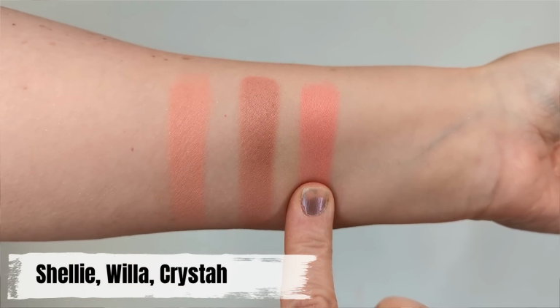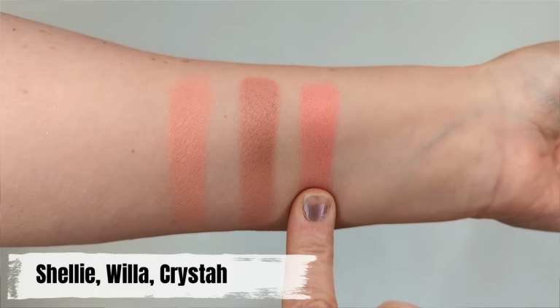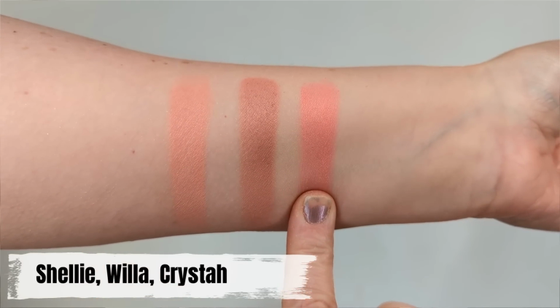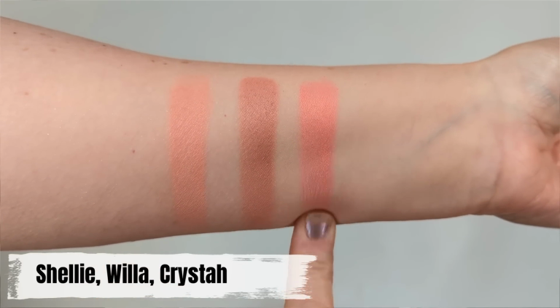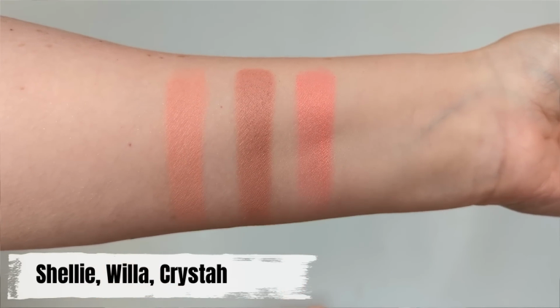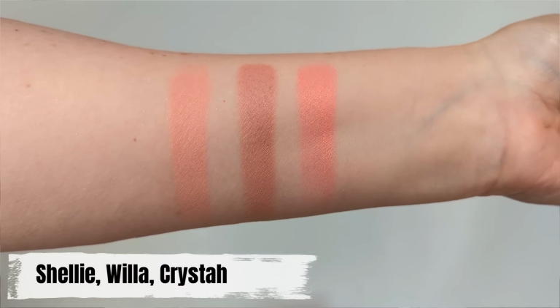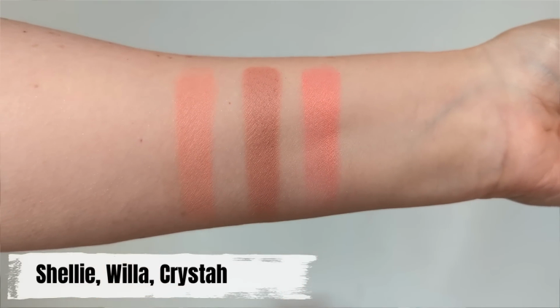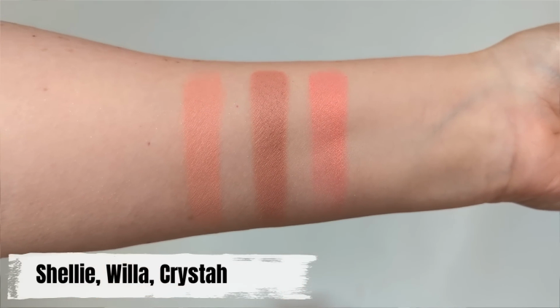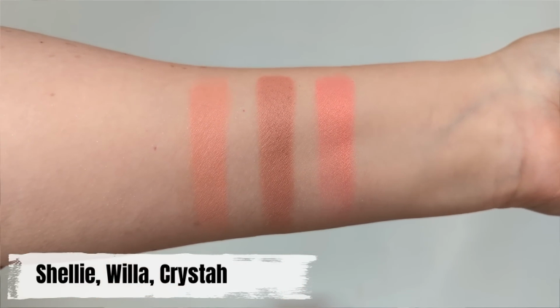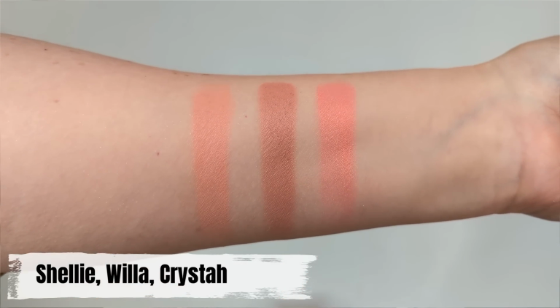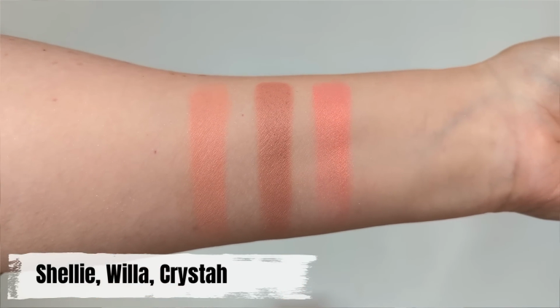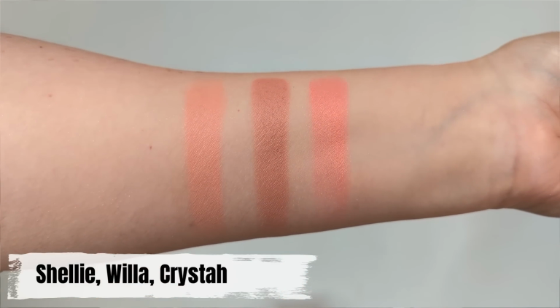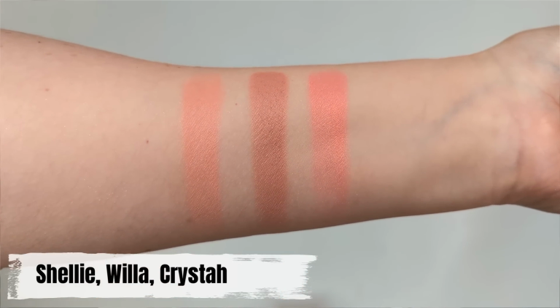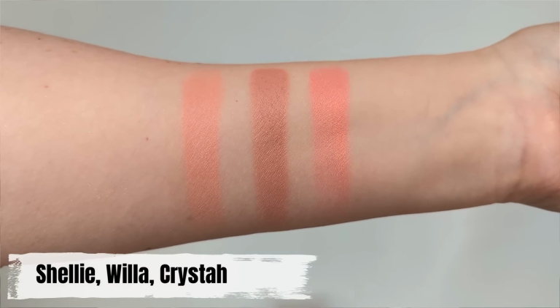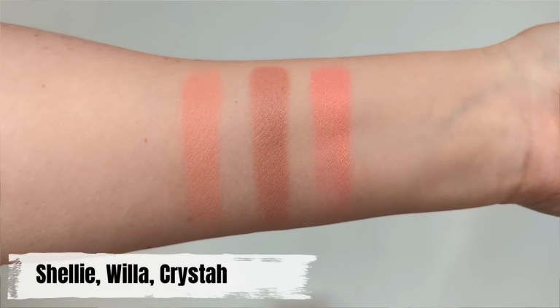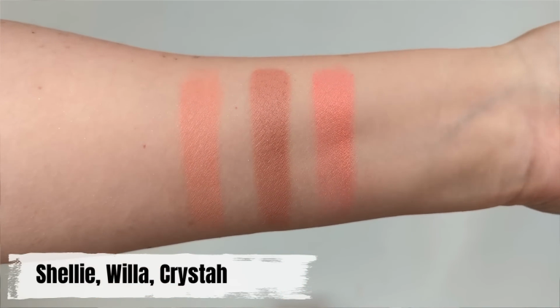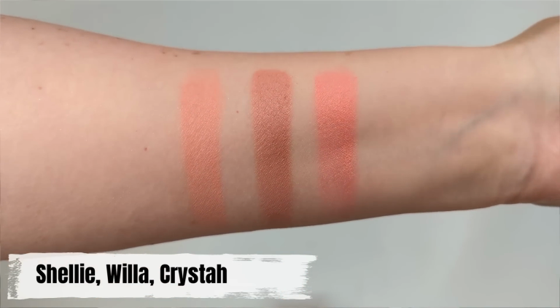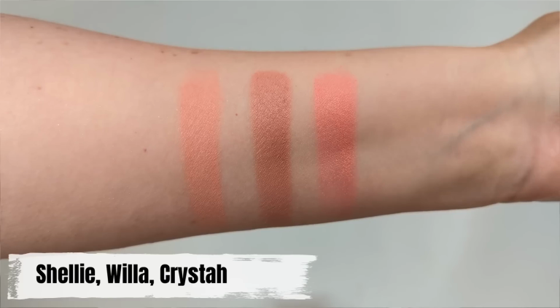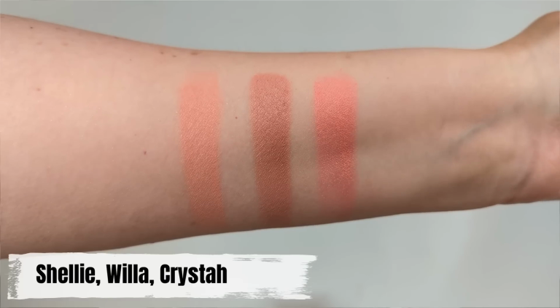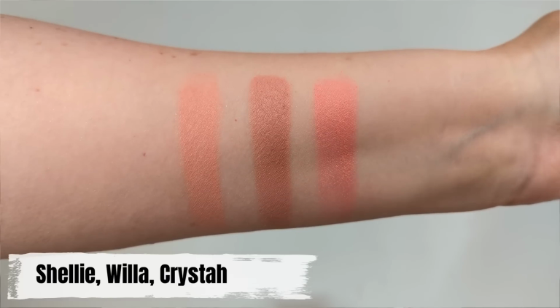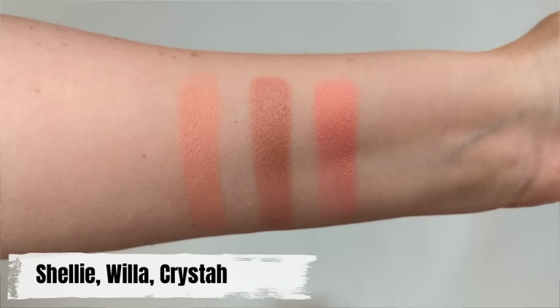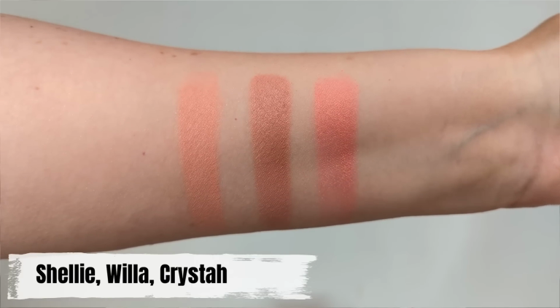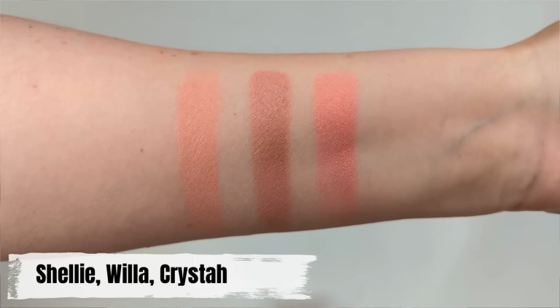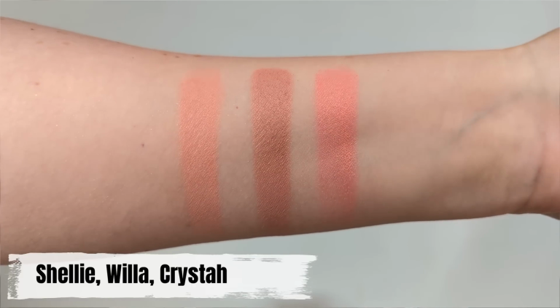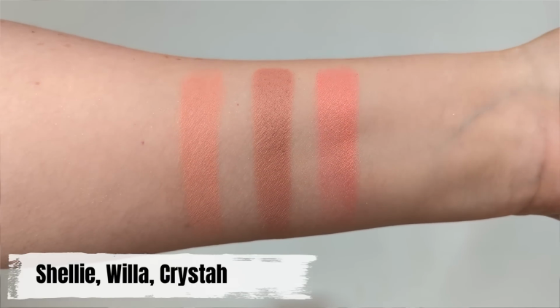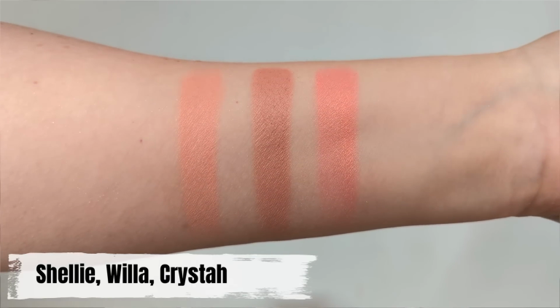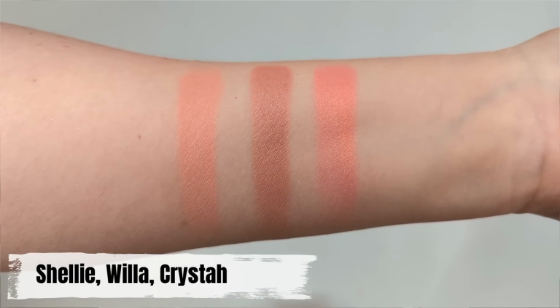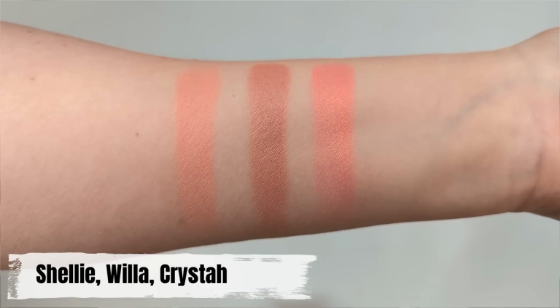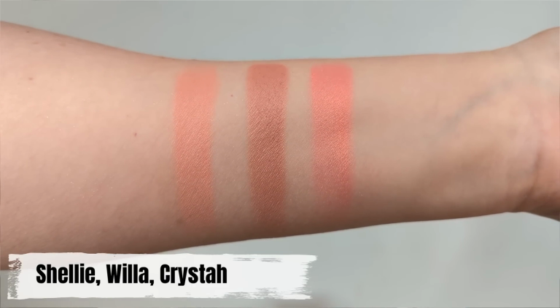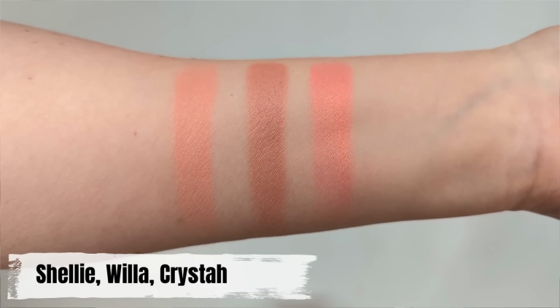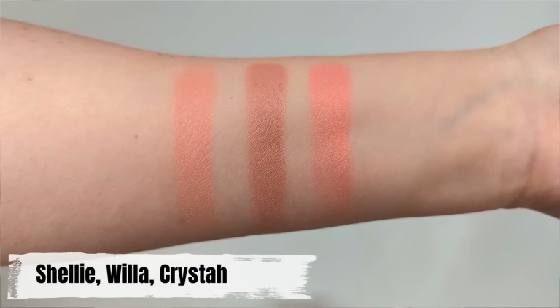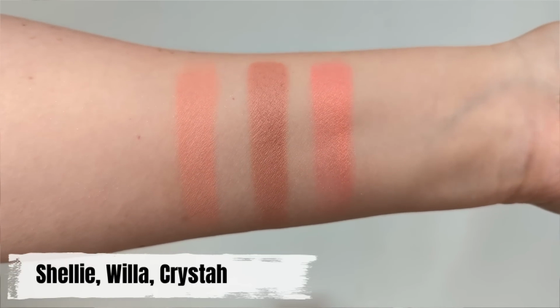They're also scented — they have kind of a light citrus floral scent — so I just wanted to mention that for anybody who's sensitive.